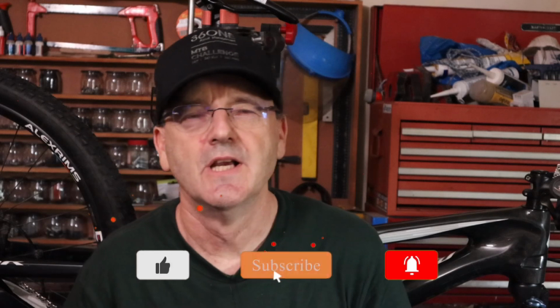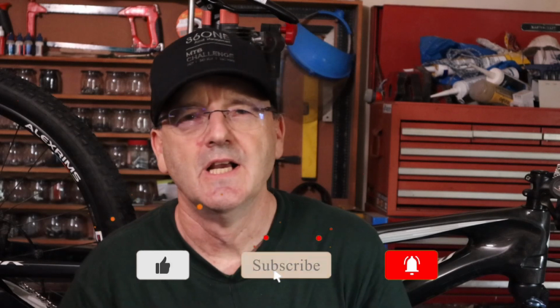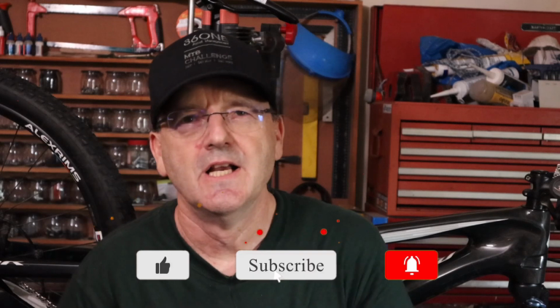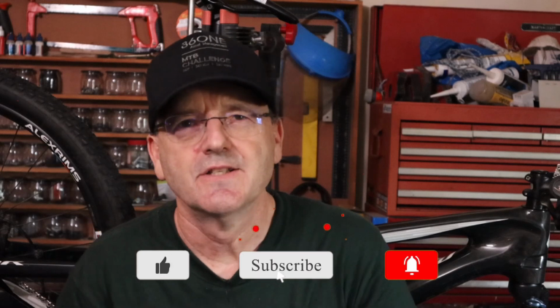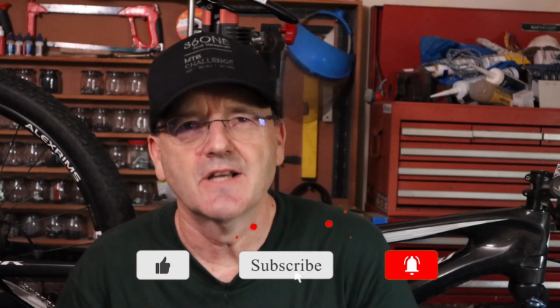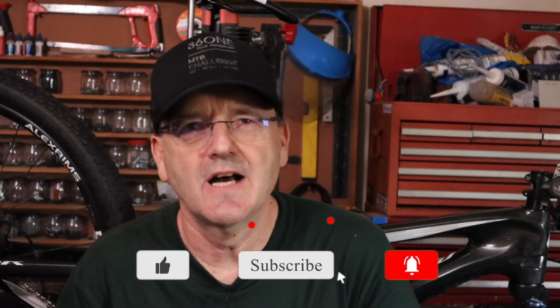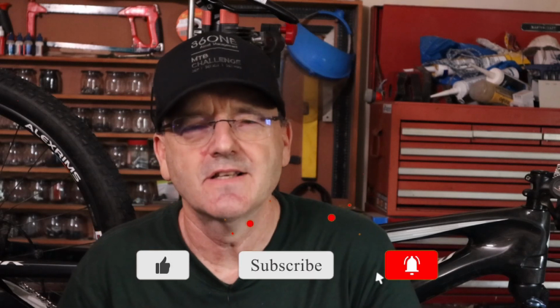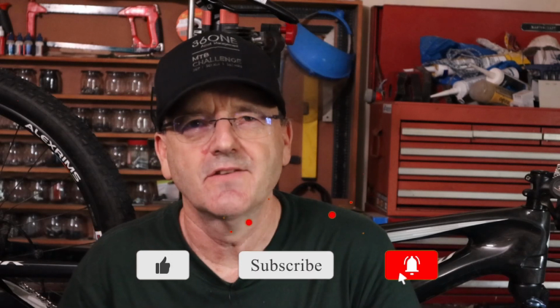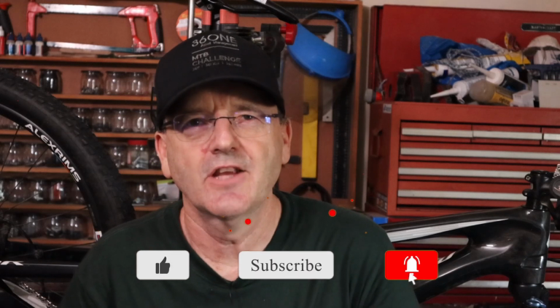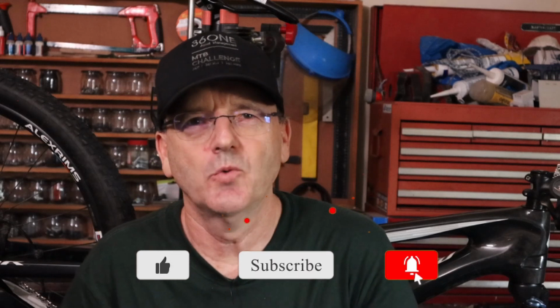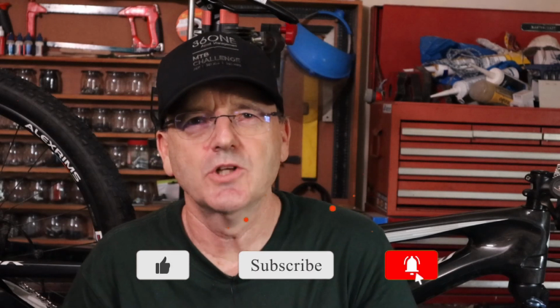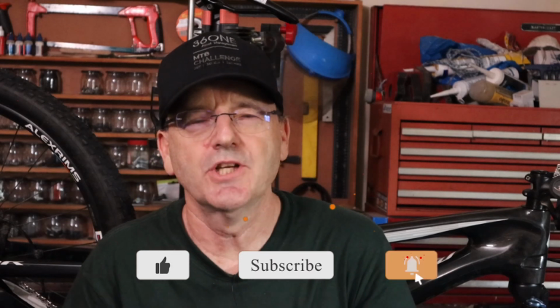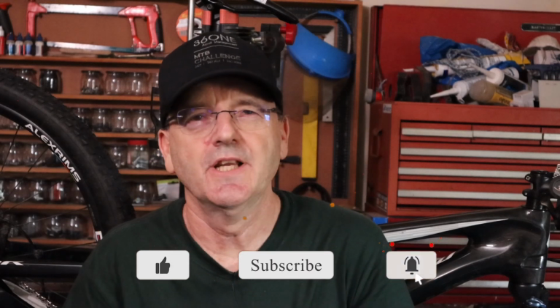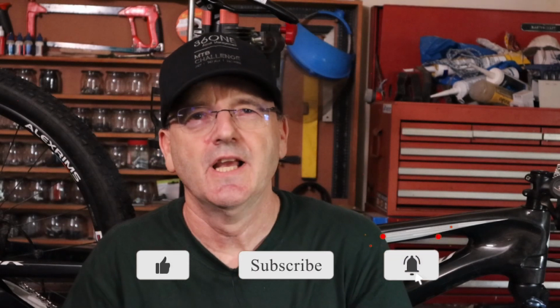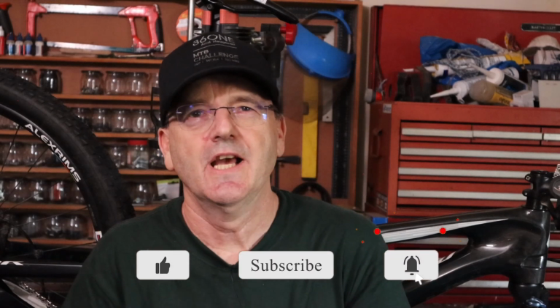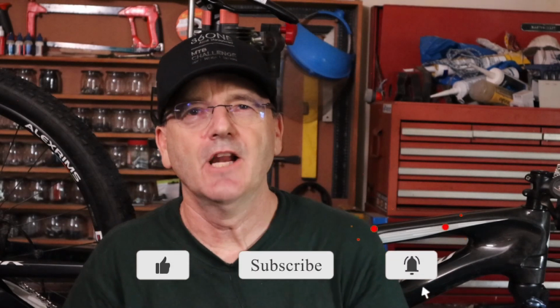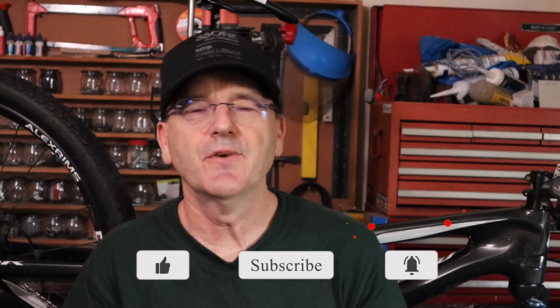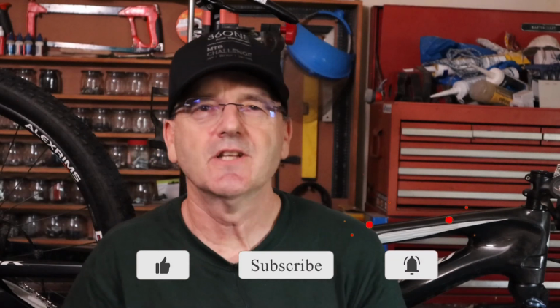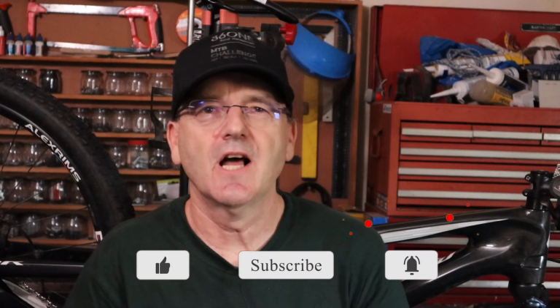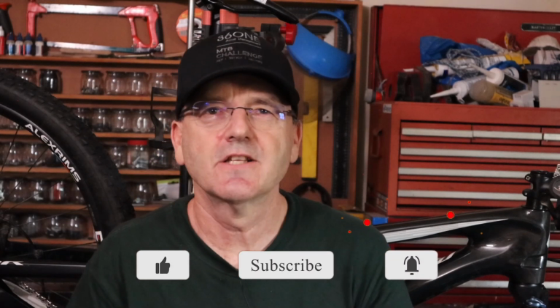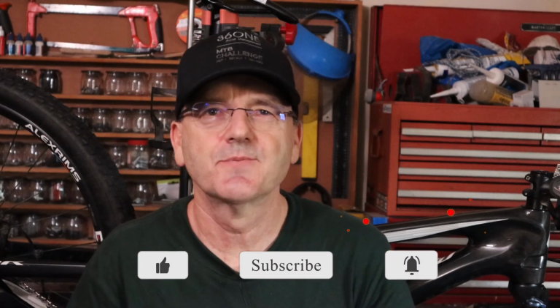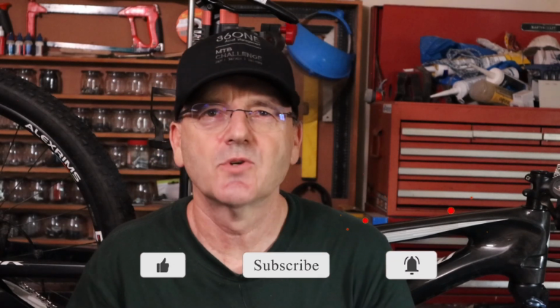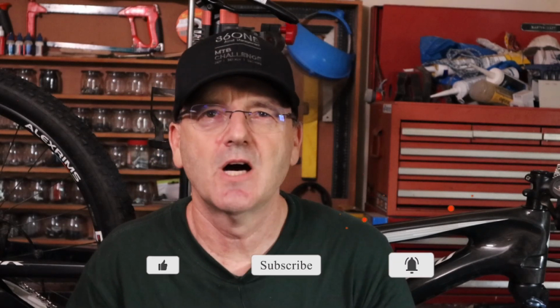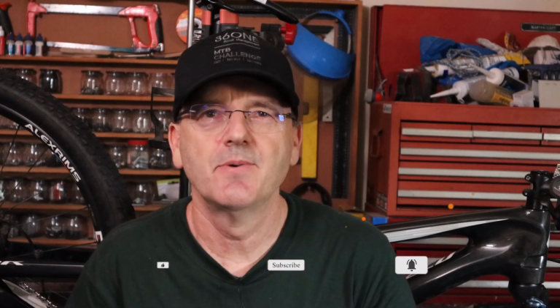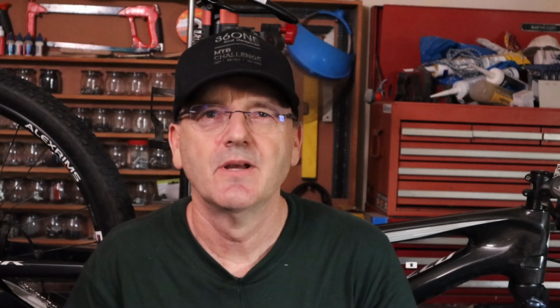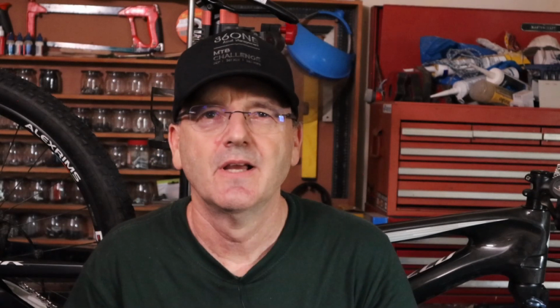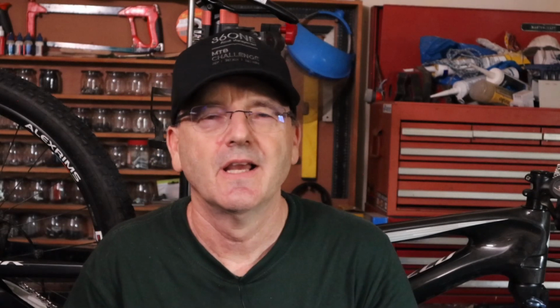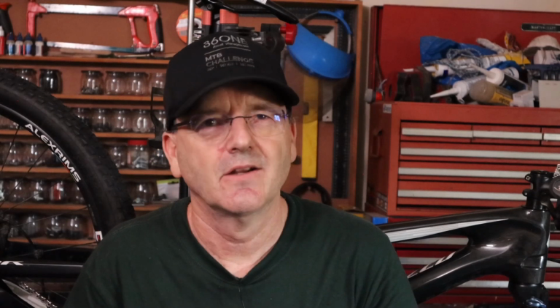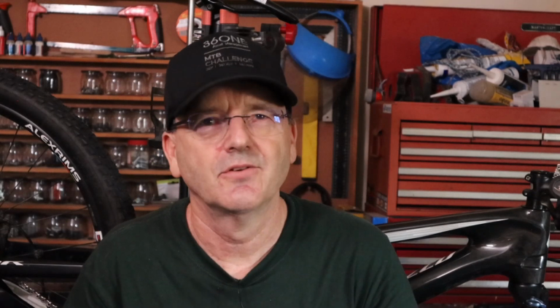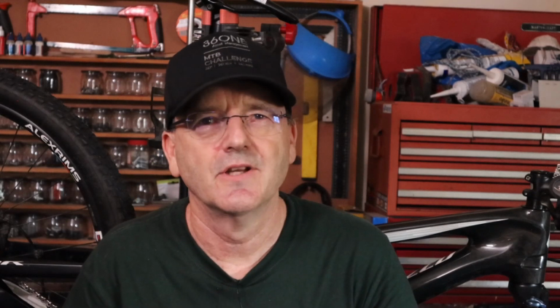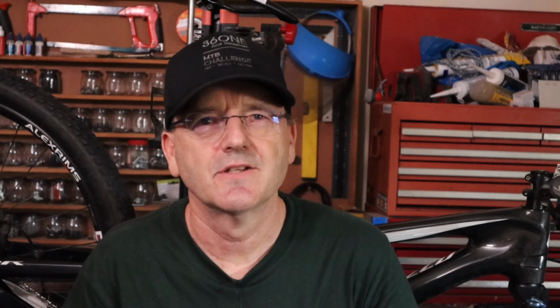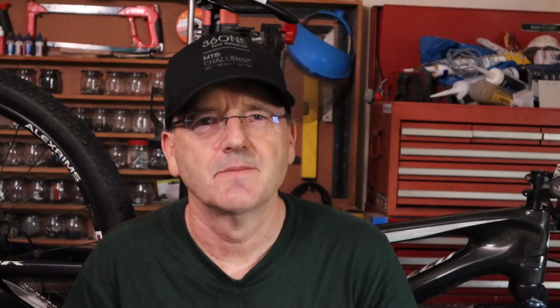Thanks for watching, guys. Don't forget to like and subscribe, and I'll see you next time.